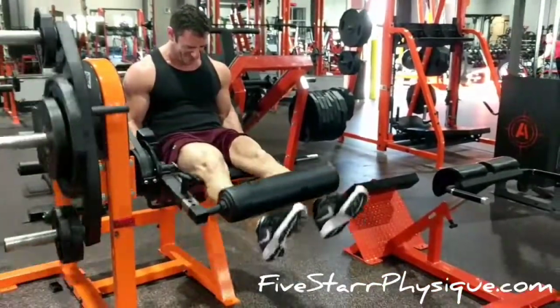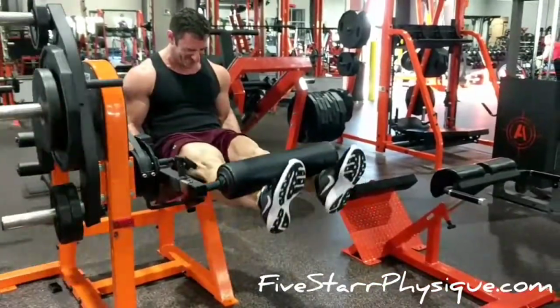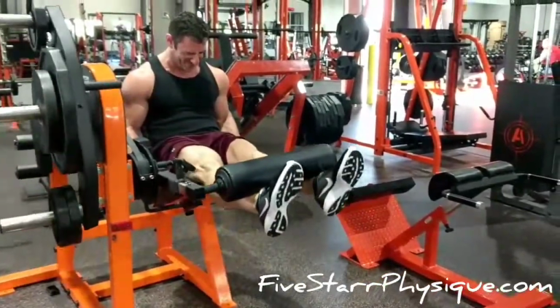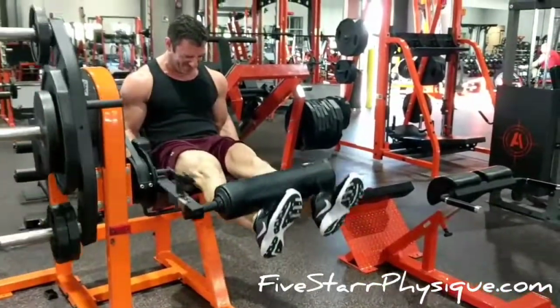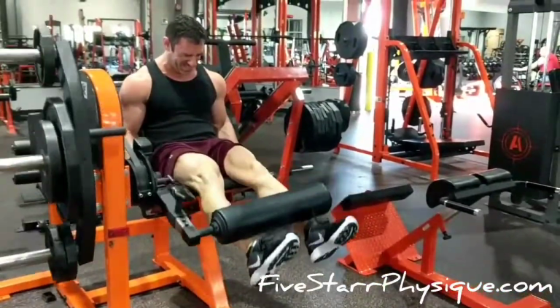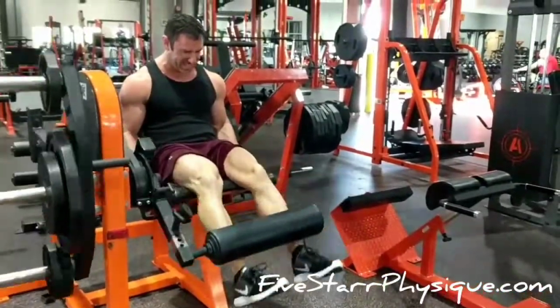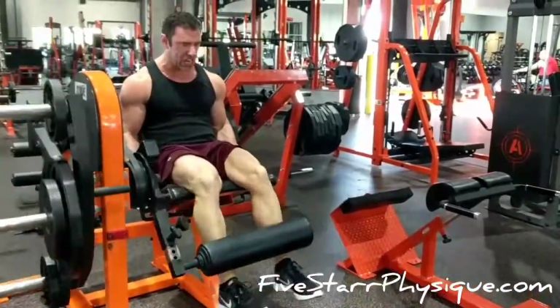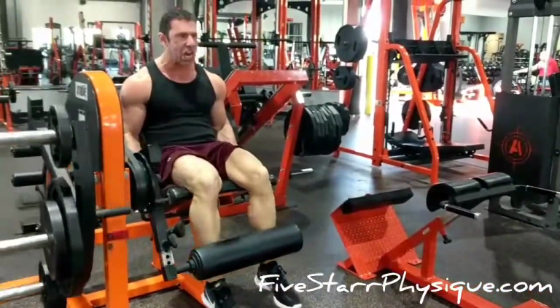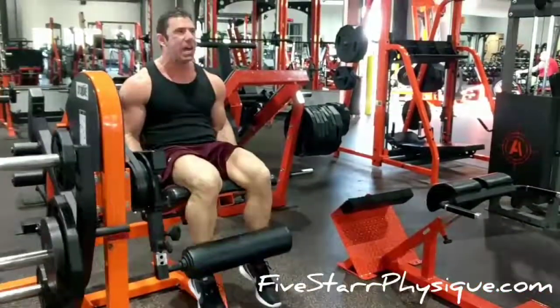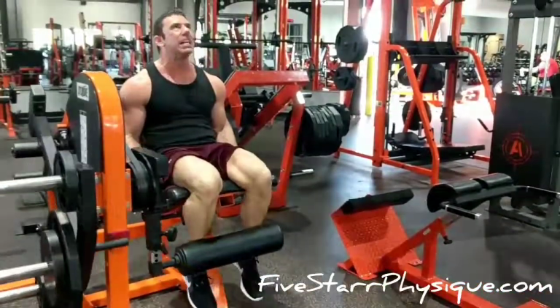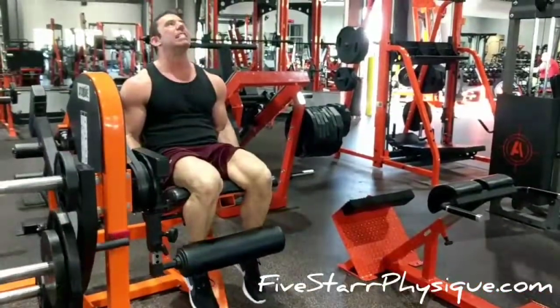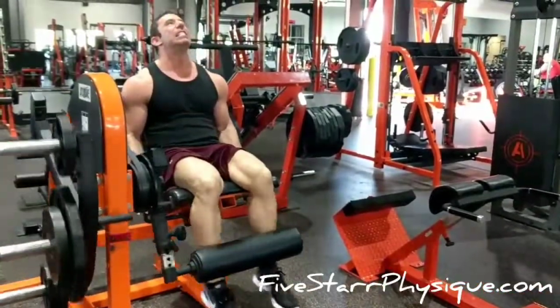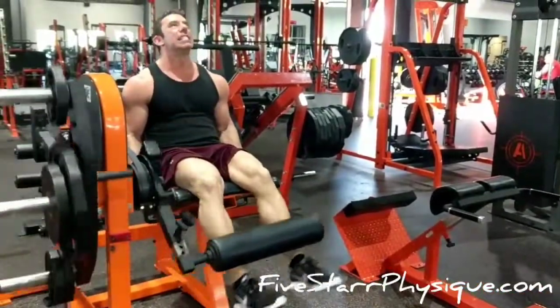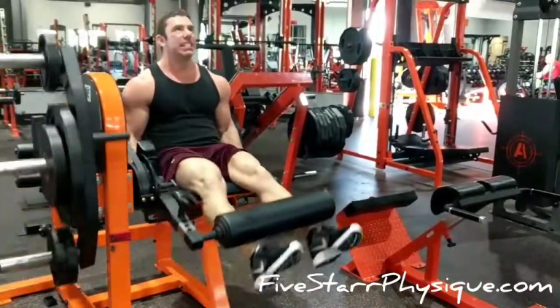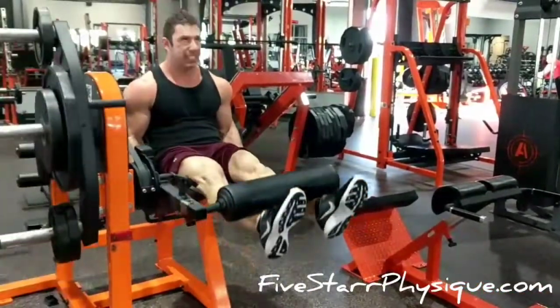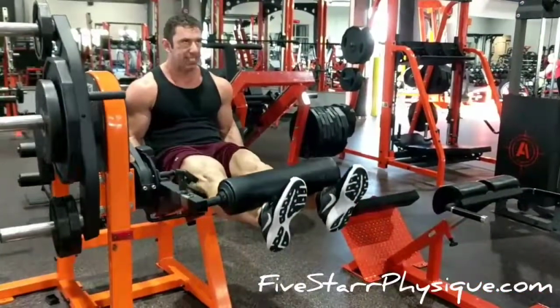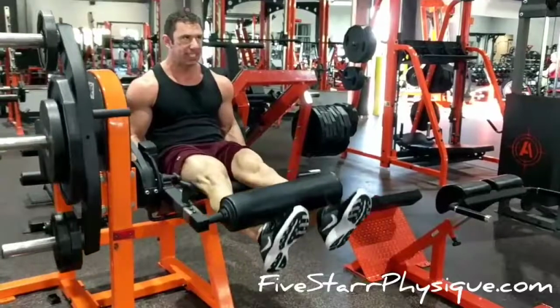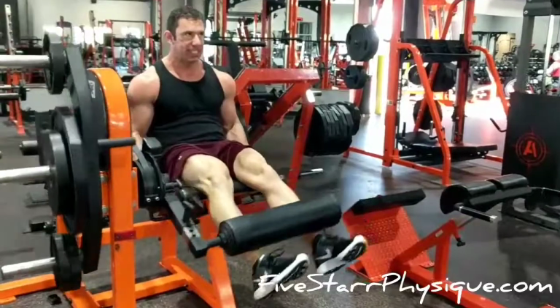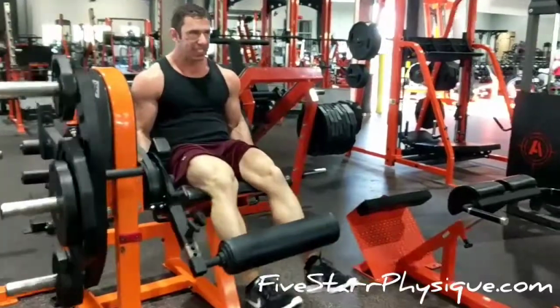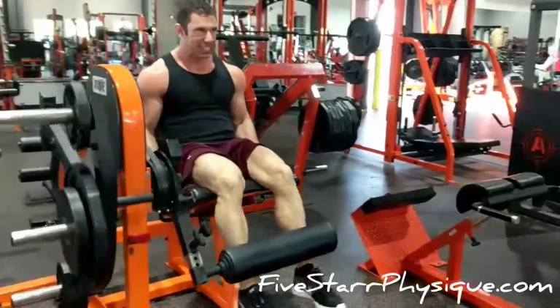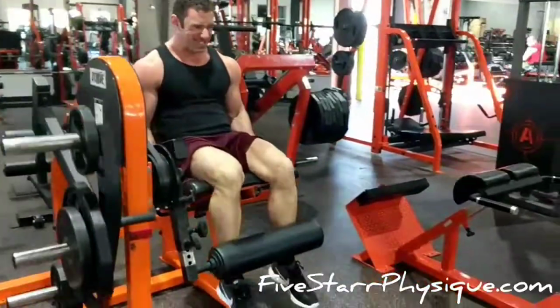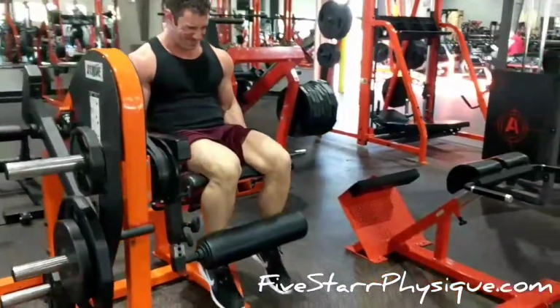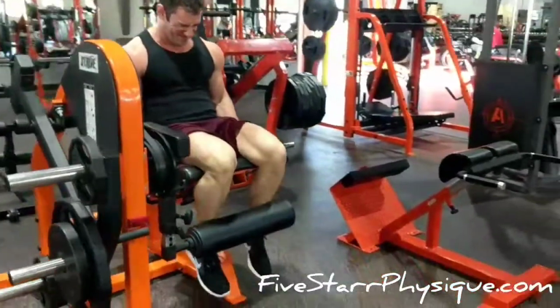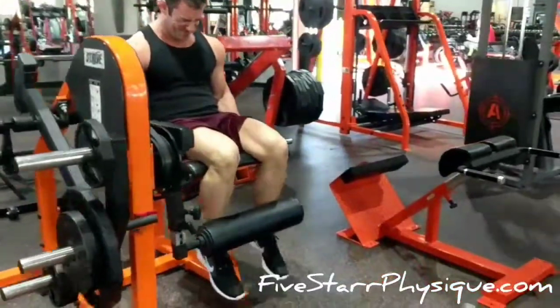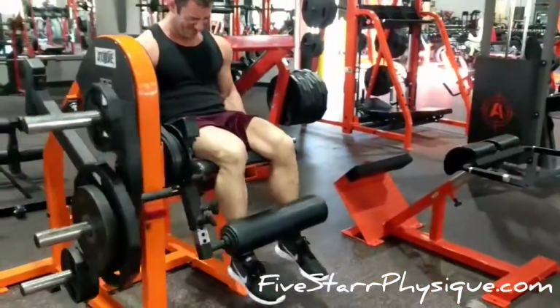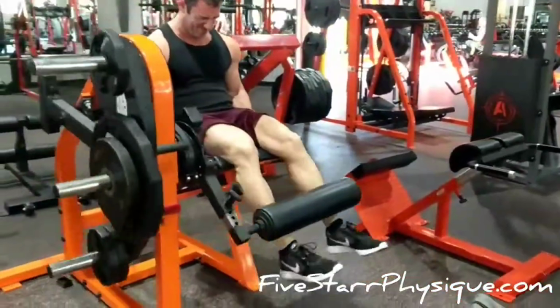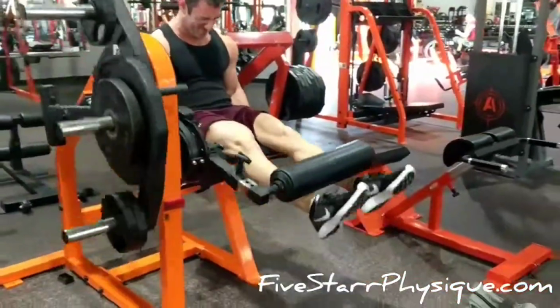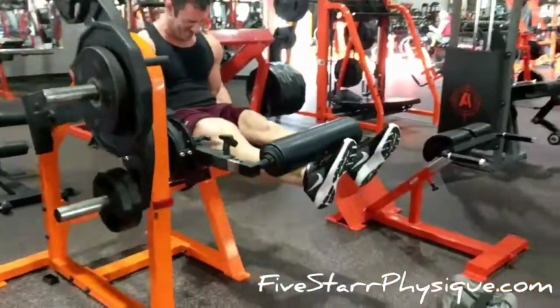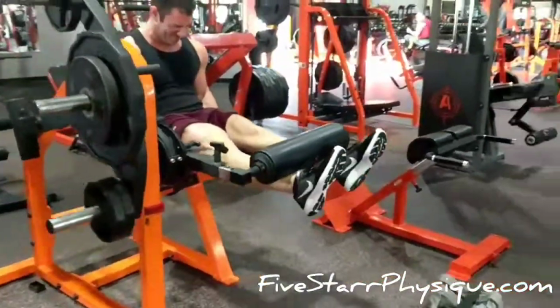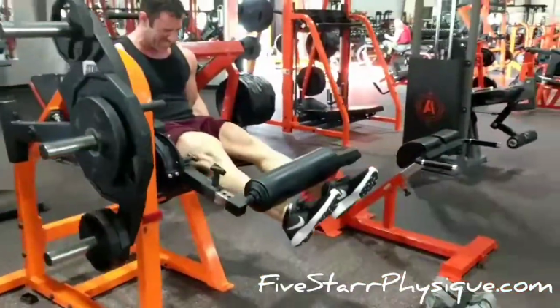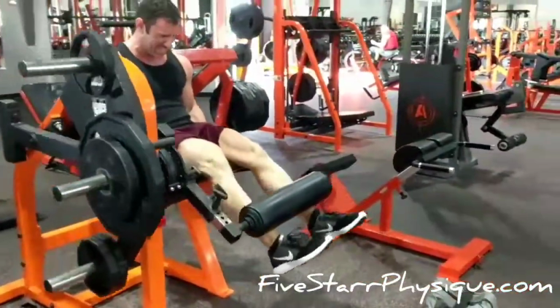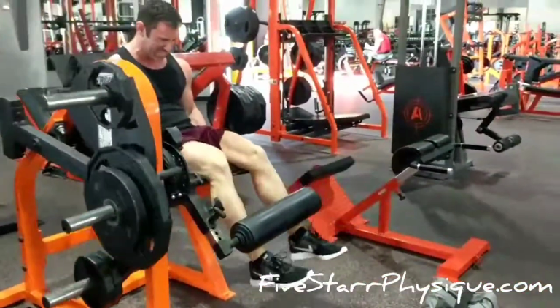Use your hands to really pull yourself into the seat. Don't let your butt lift off the seat on this movement under any circumstances.